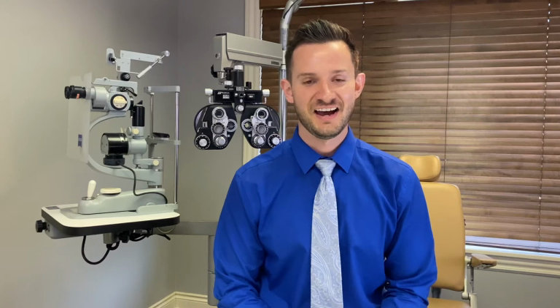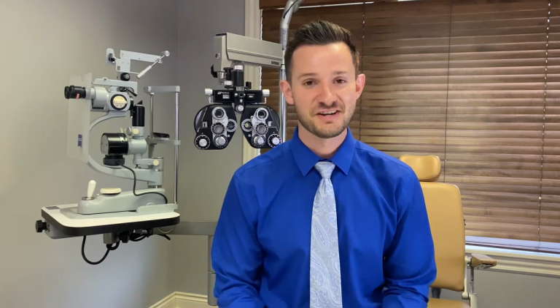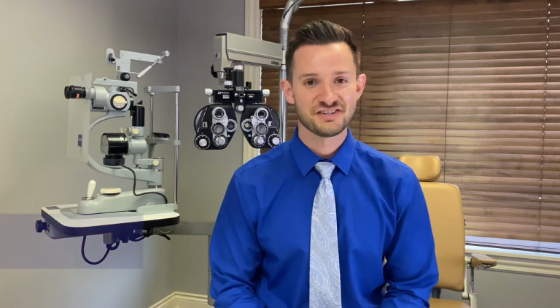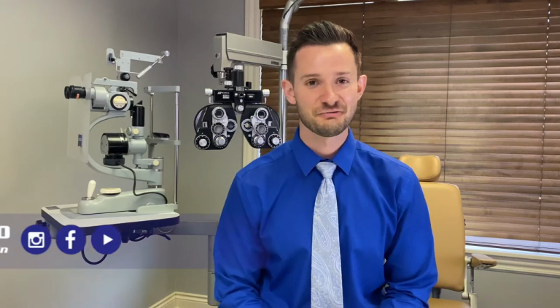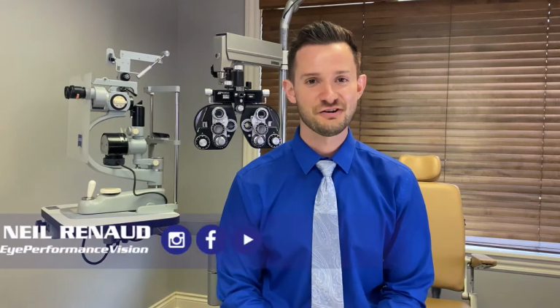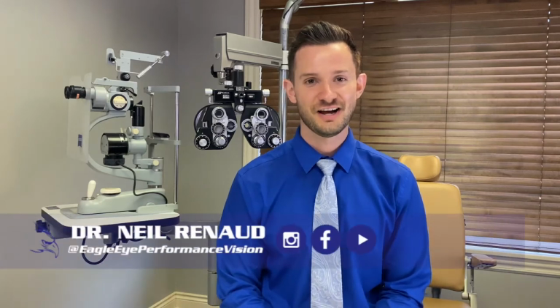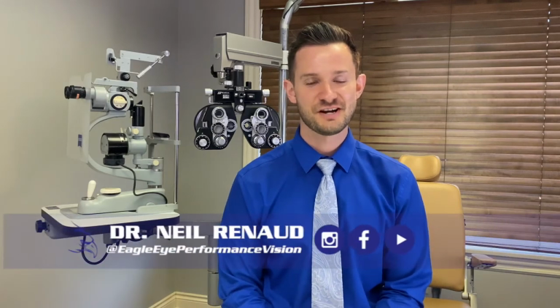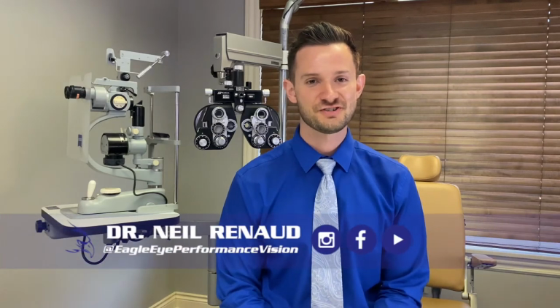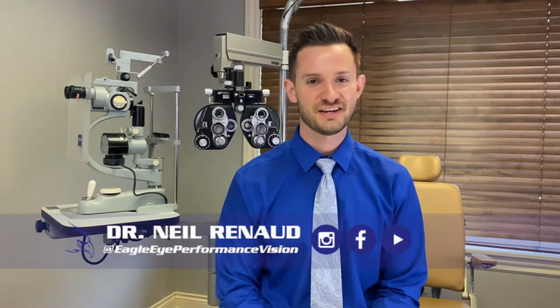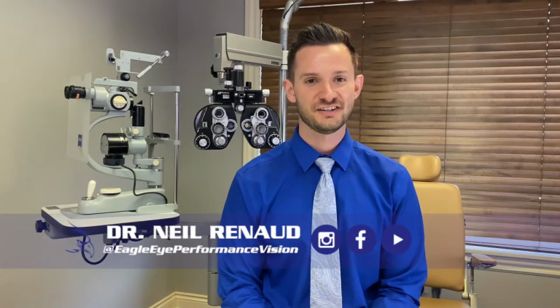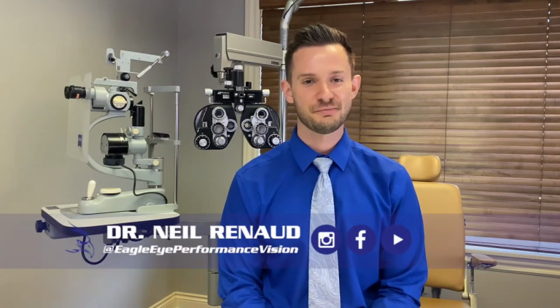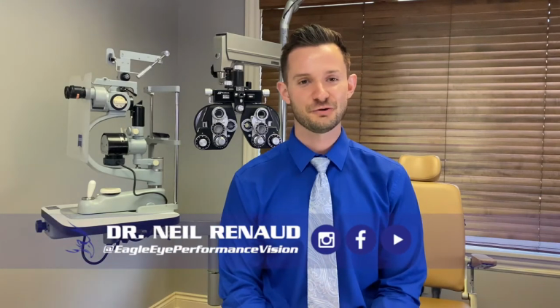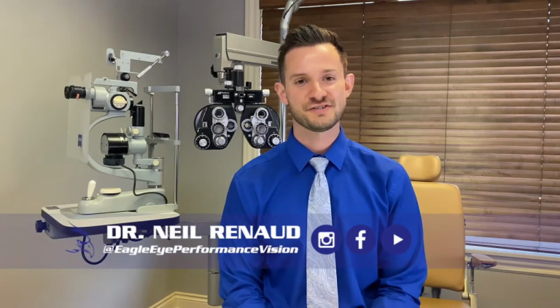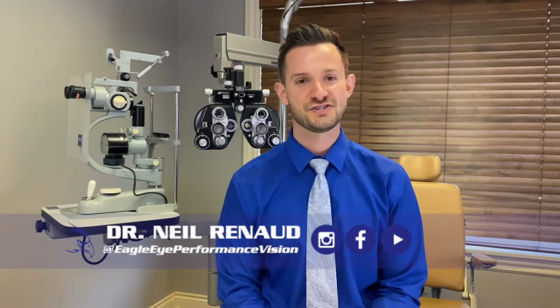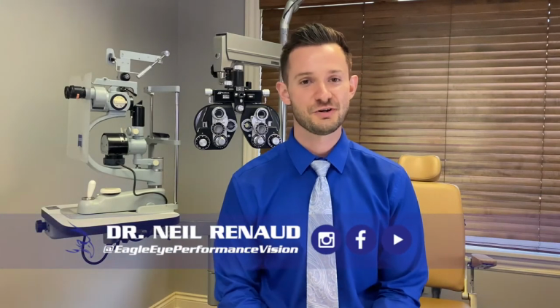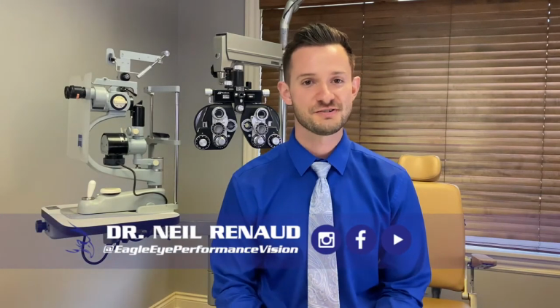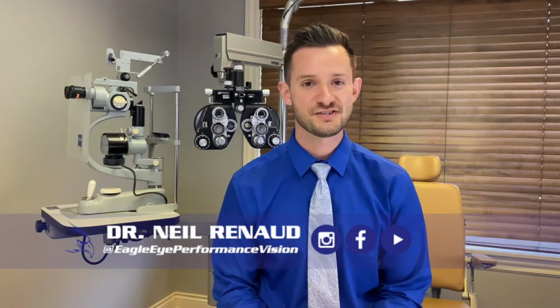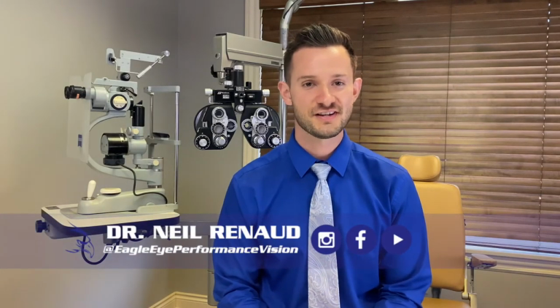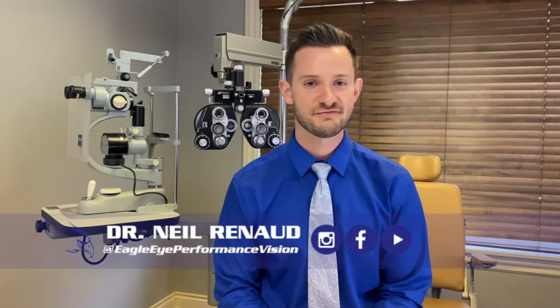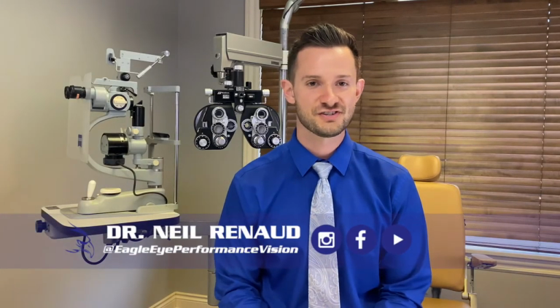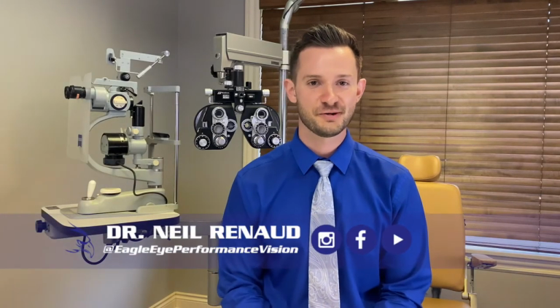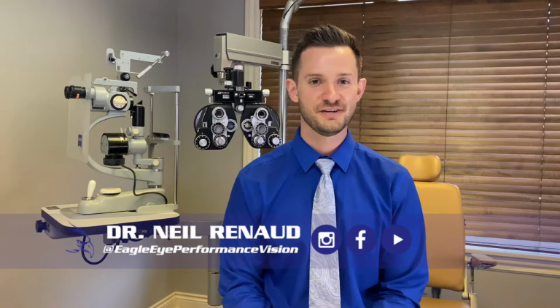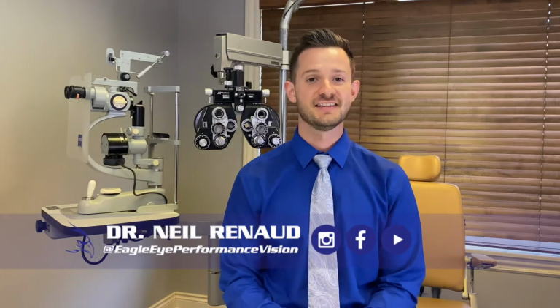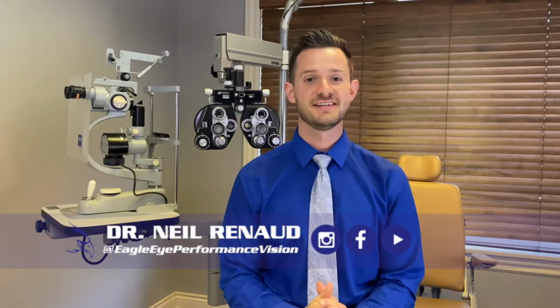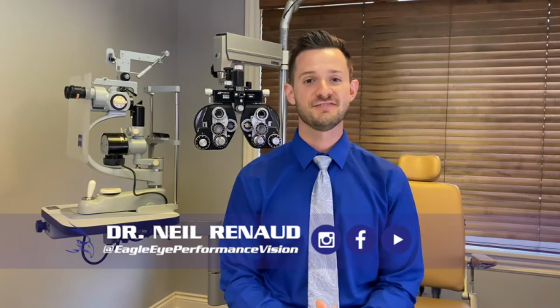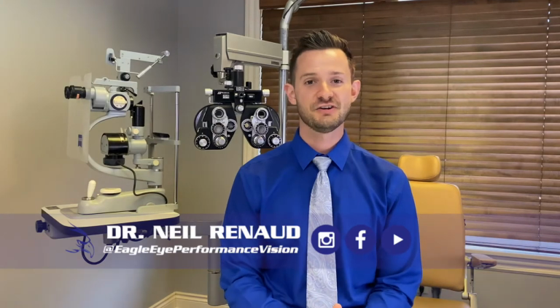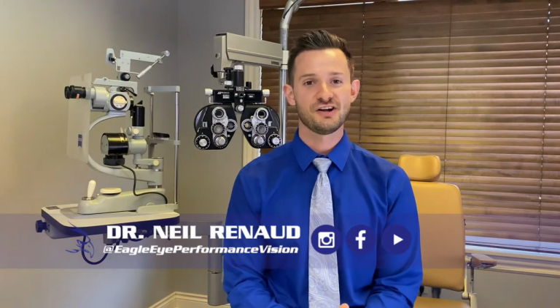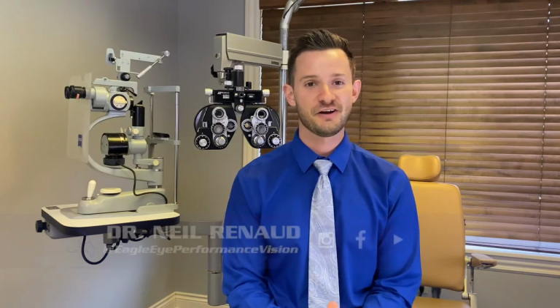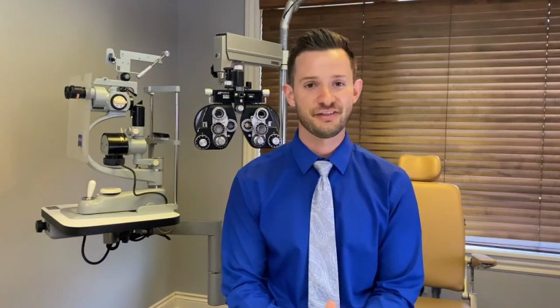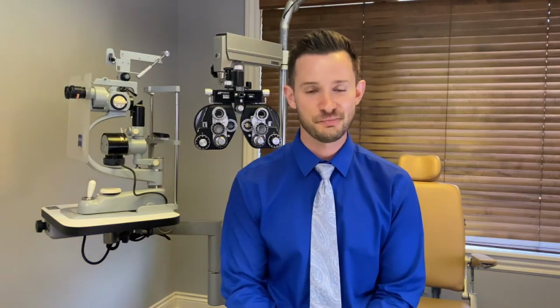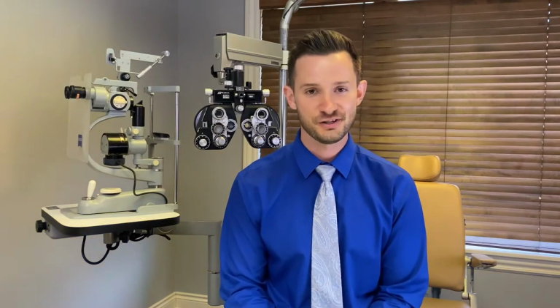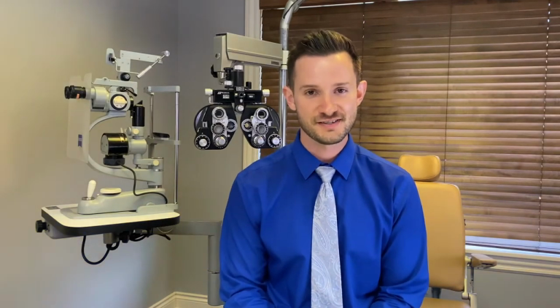Hi, I'm Dr. Neil Reneau, optometrist at Eagle Eye Performance Vision, where we specialize in vision therapy. And today's video is all about therapeutic lenses.